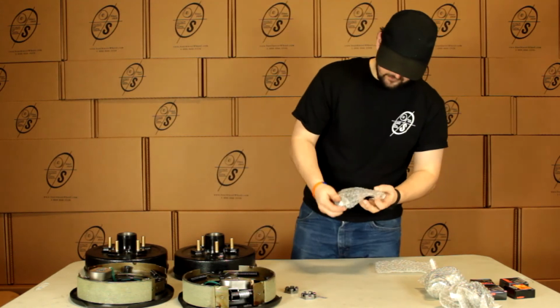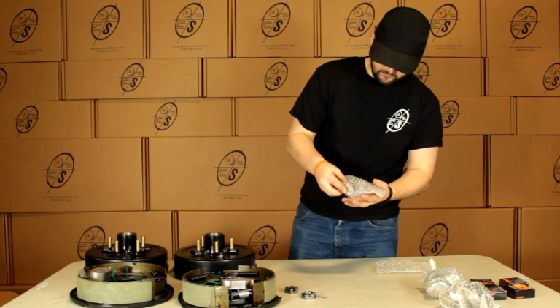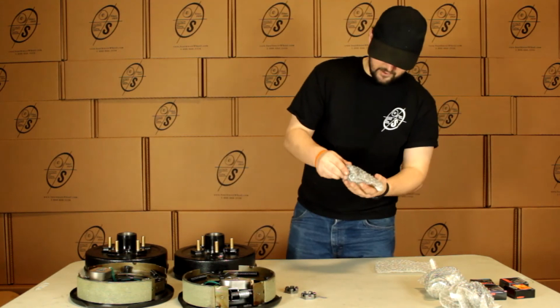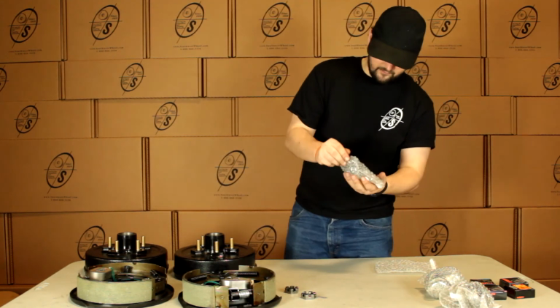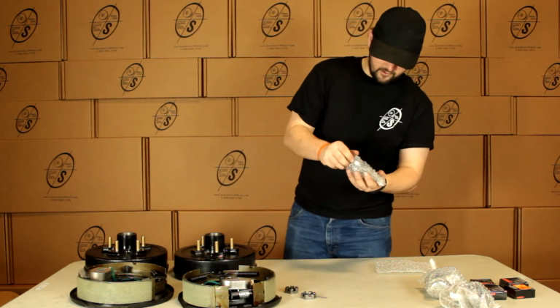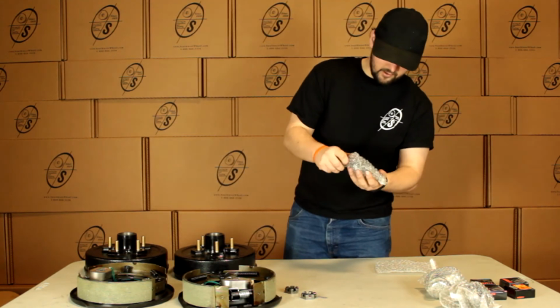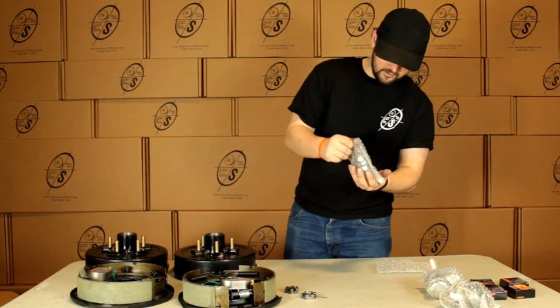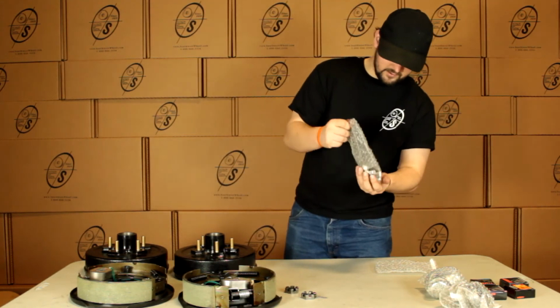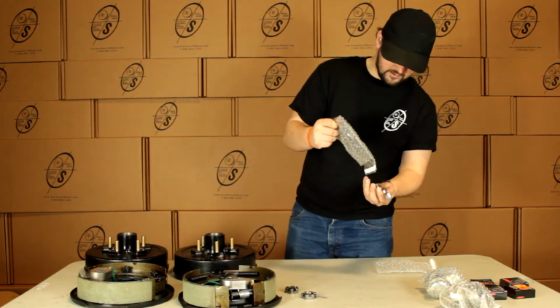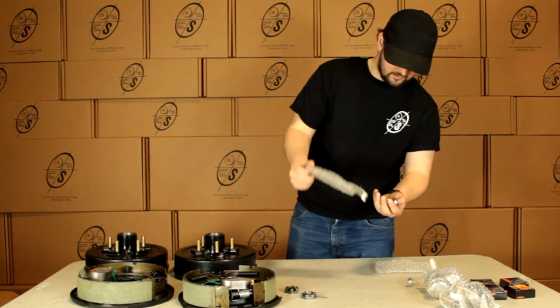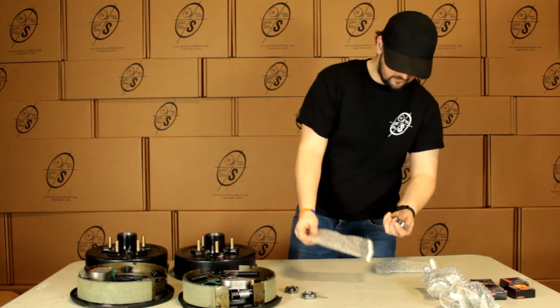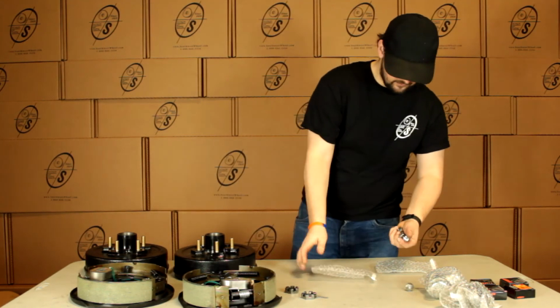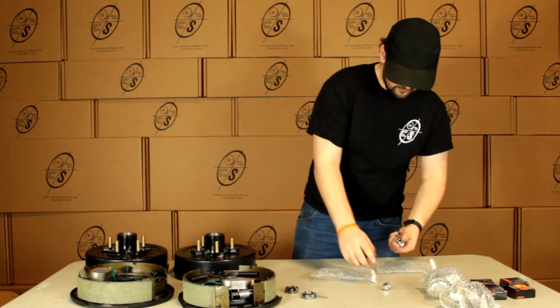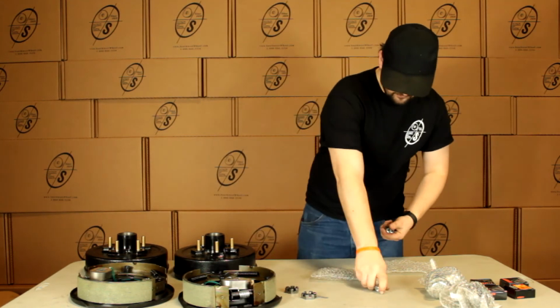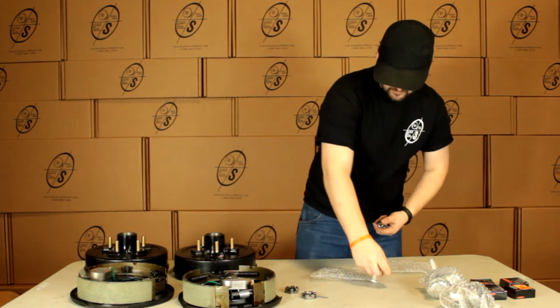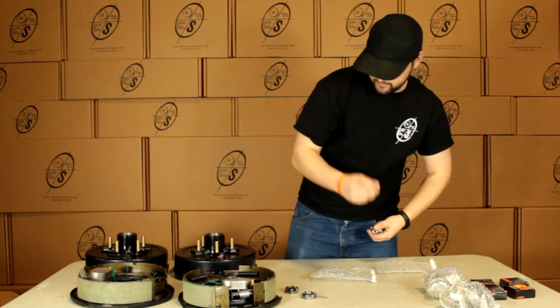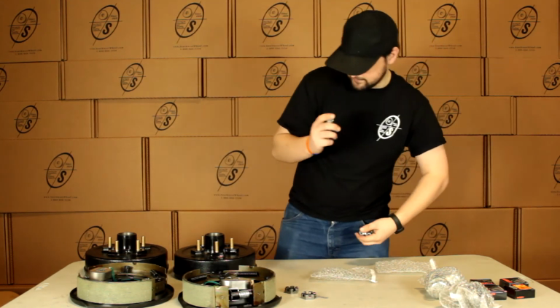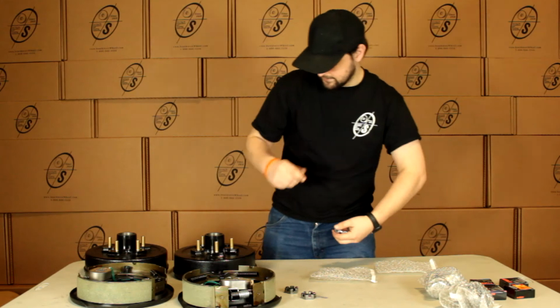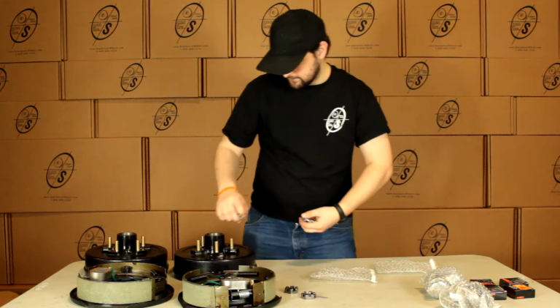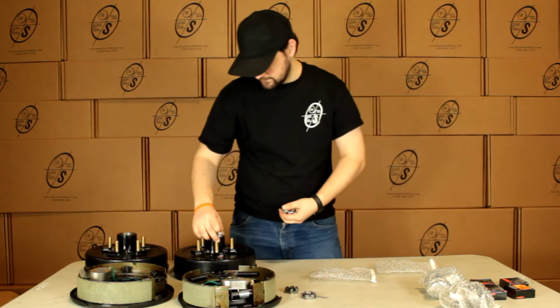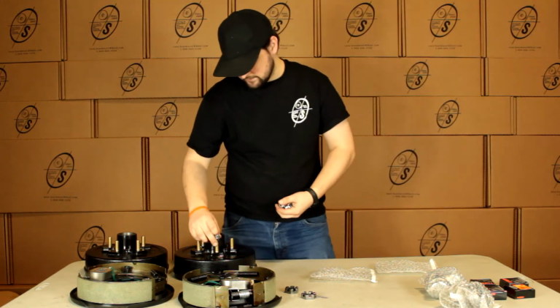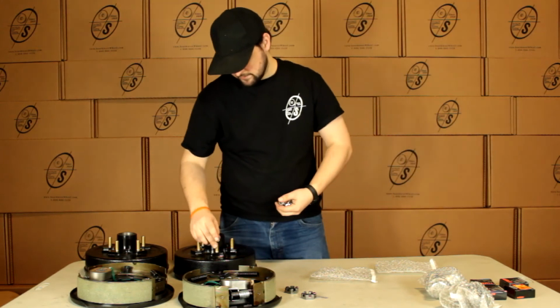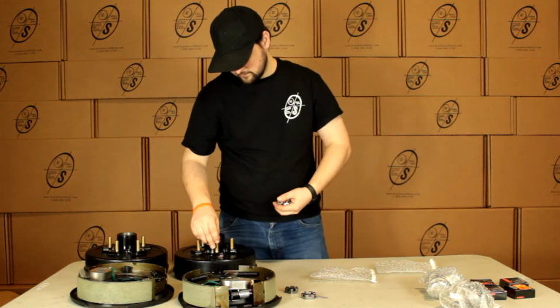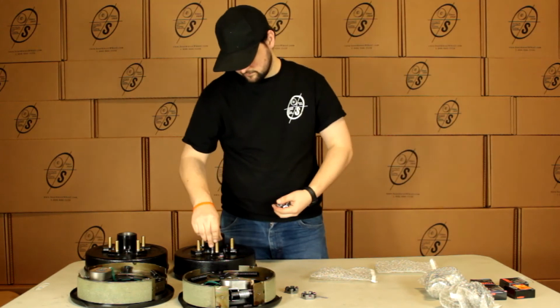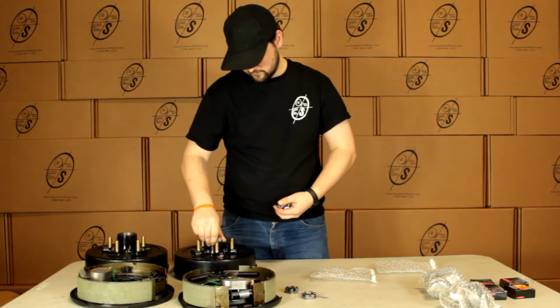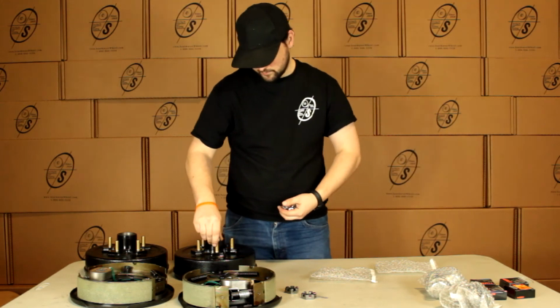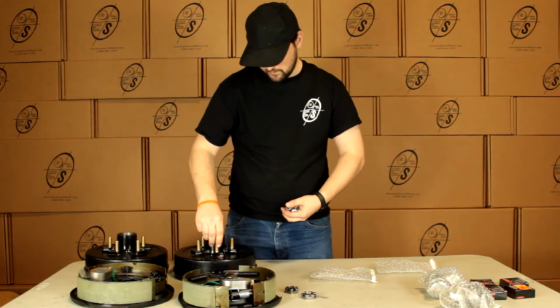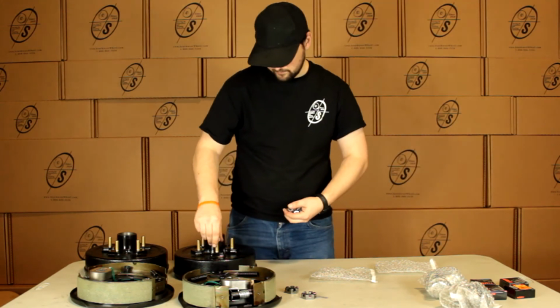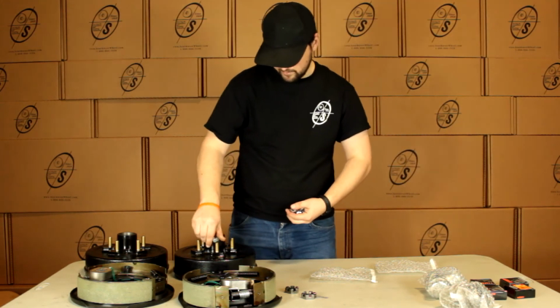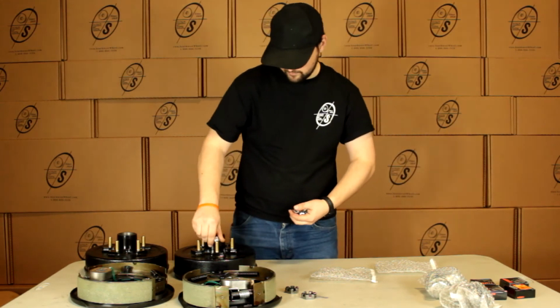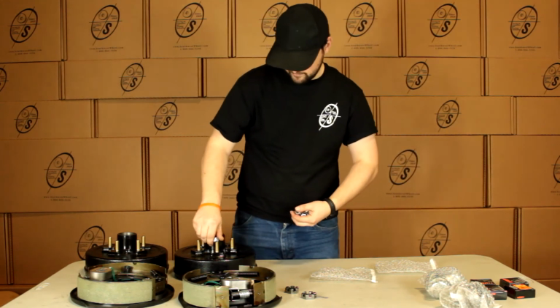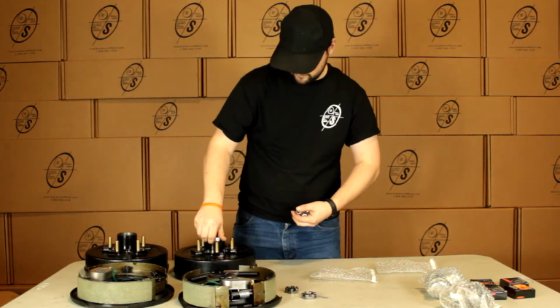Then we have our lug nuts. We're going to get ten of these. Just pop them right on there.